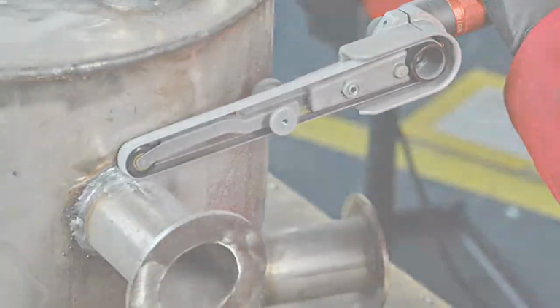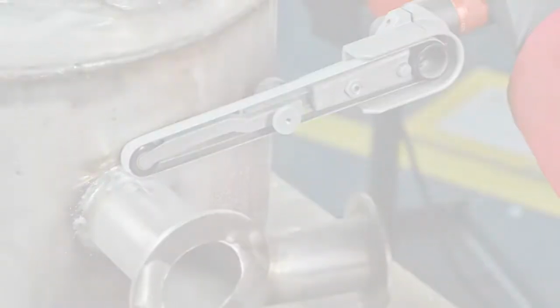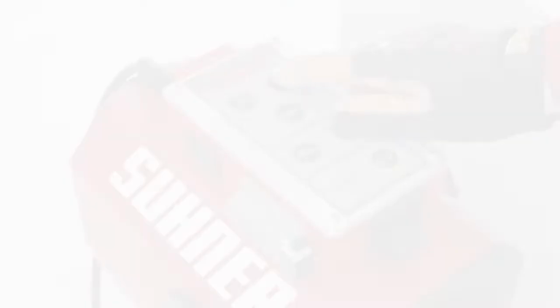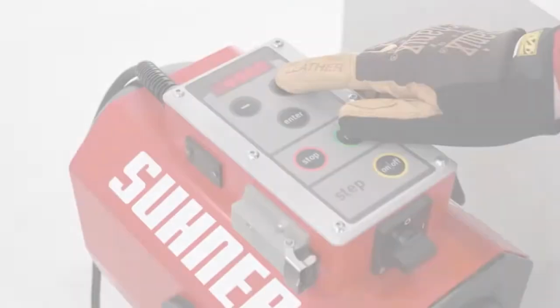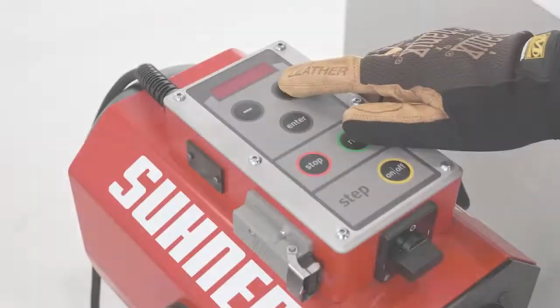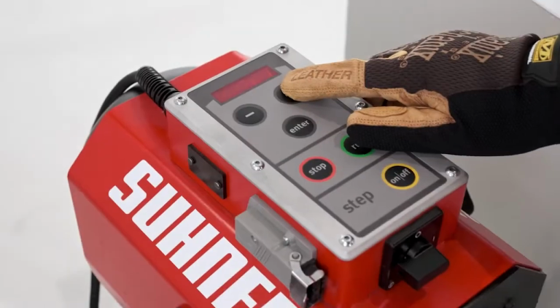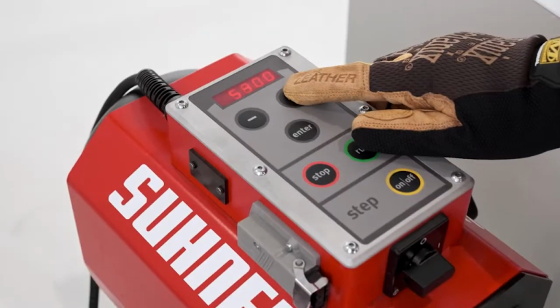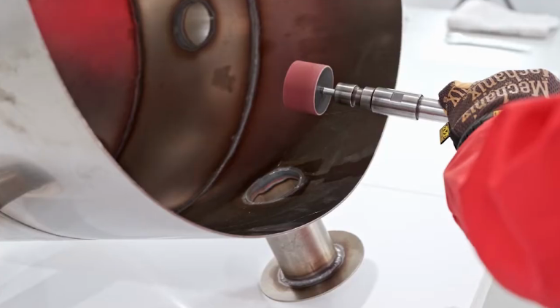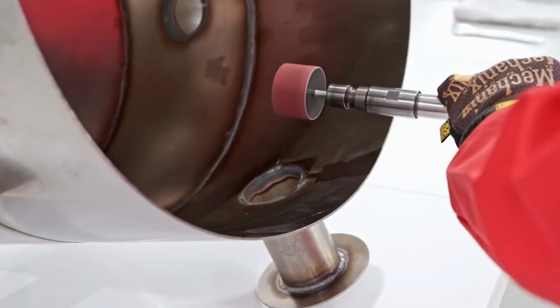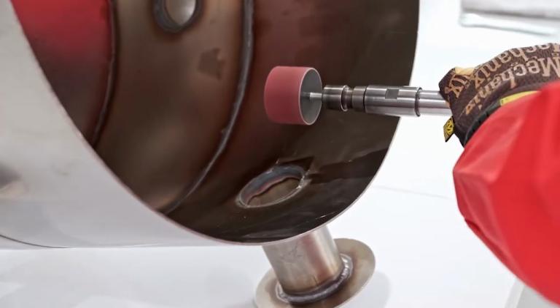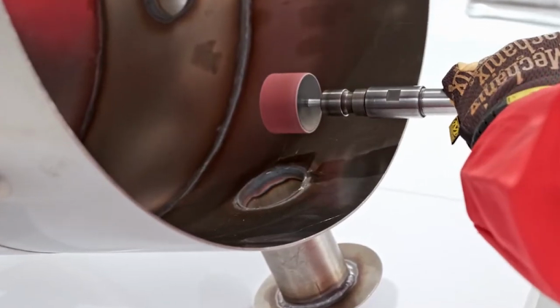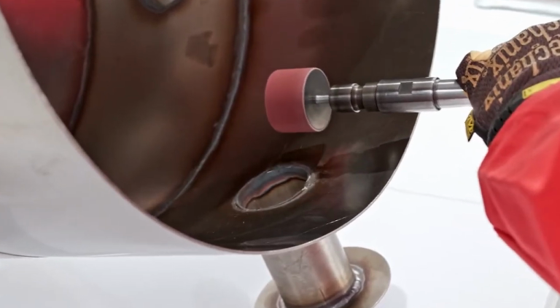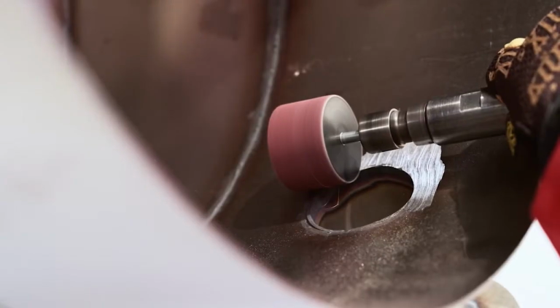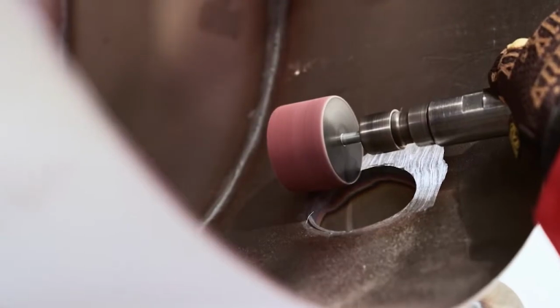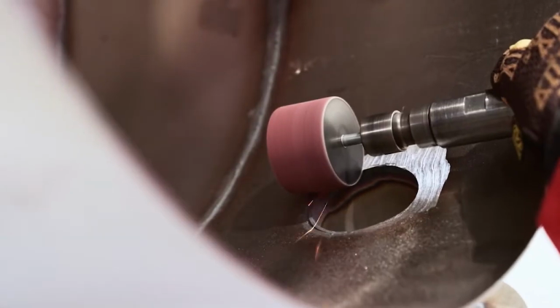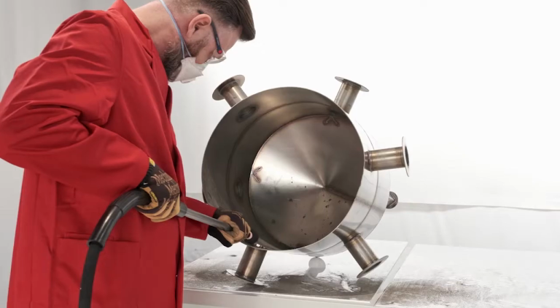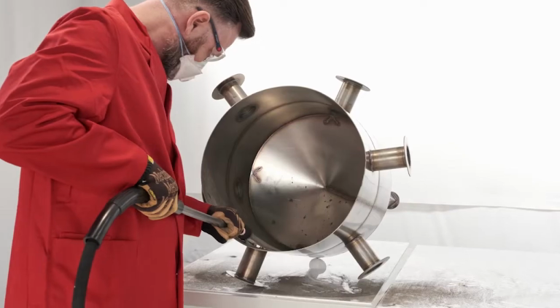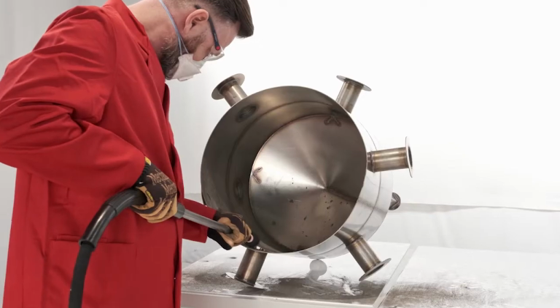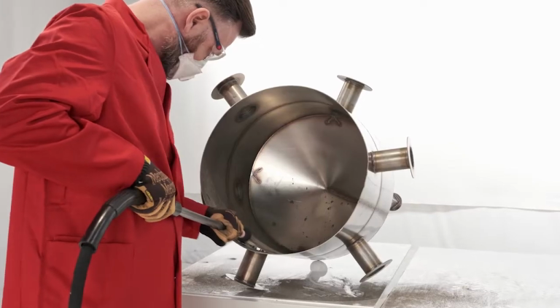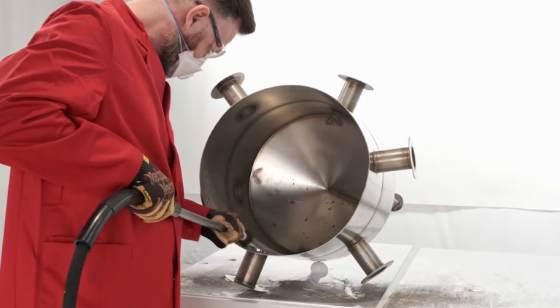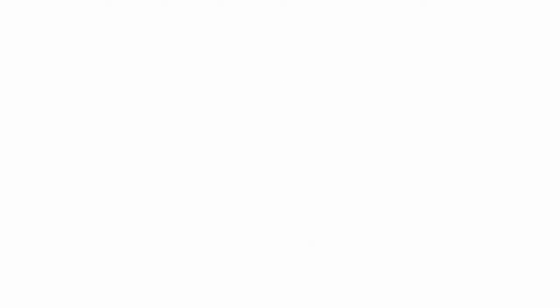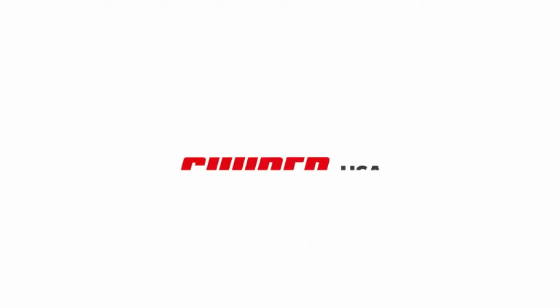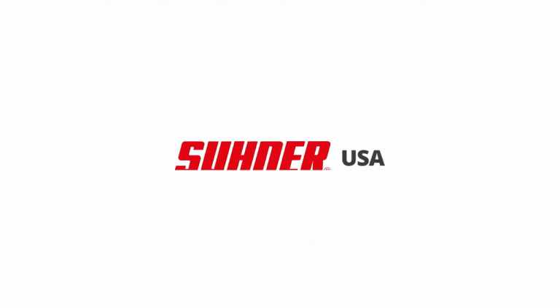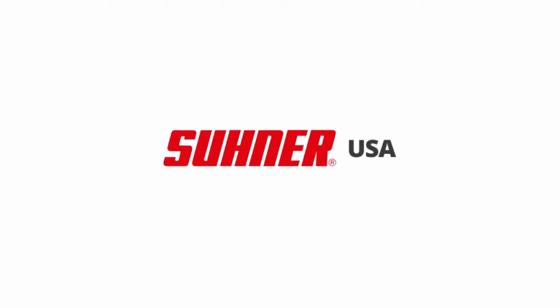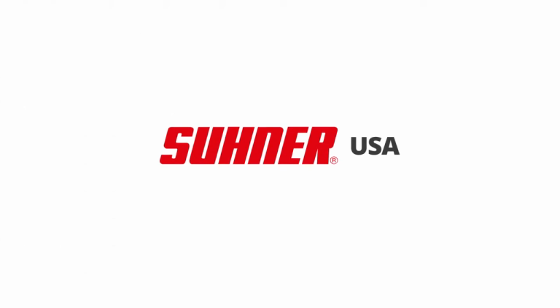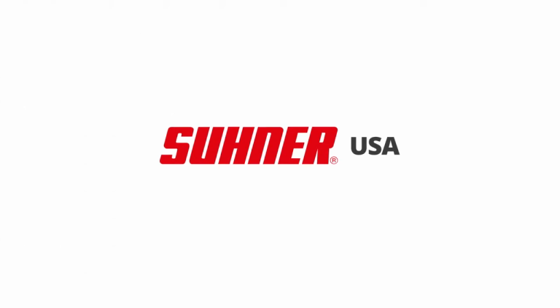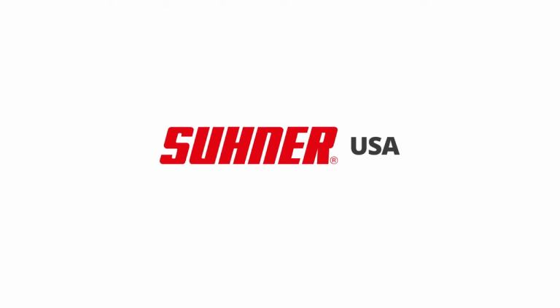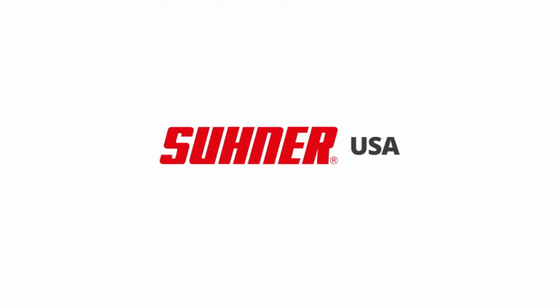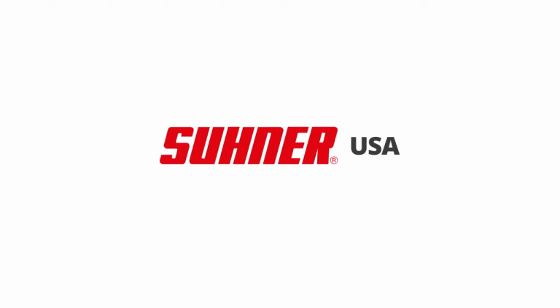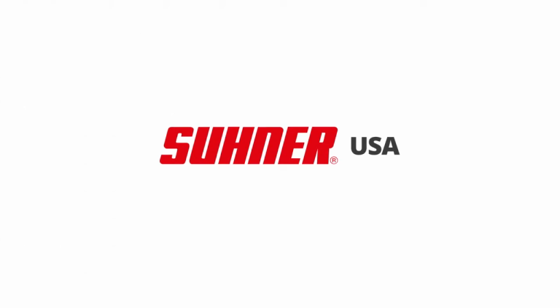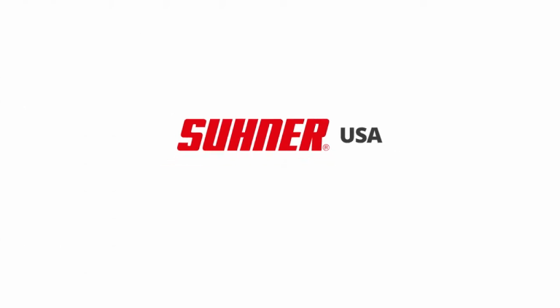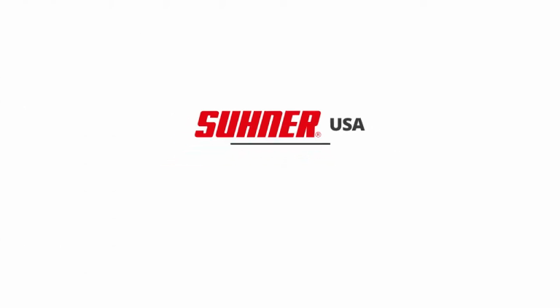Find out how Sooner USA can help you optimize and add efficiency to your metal finishing processes today.